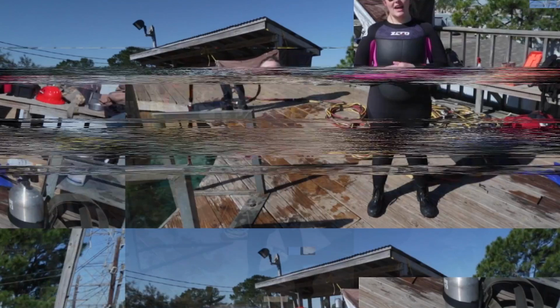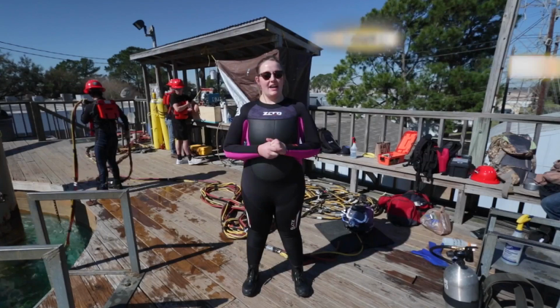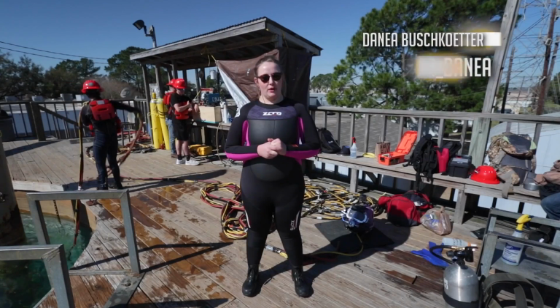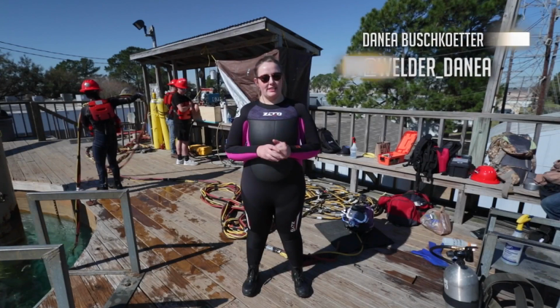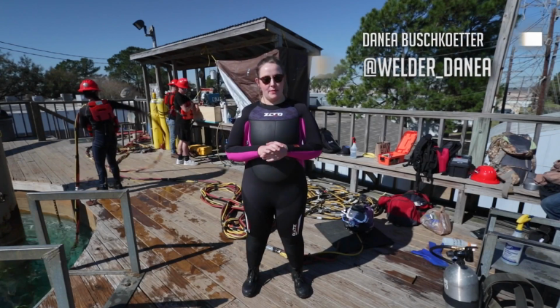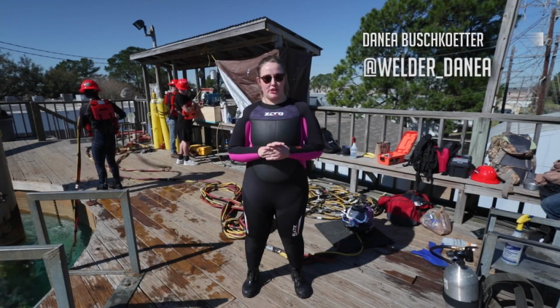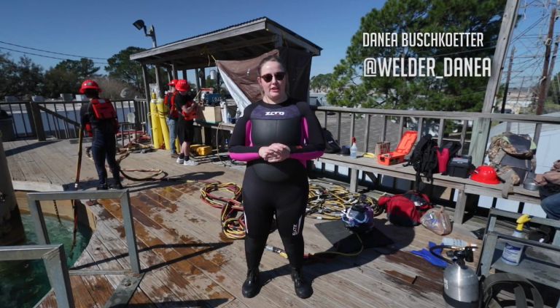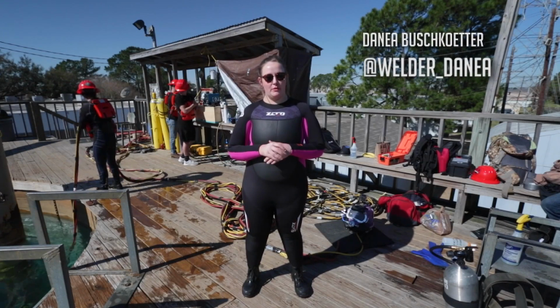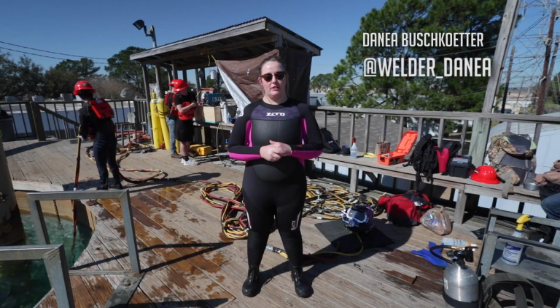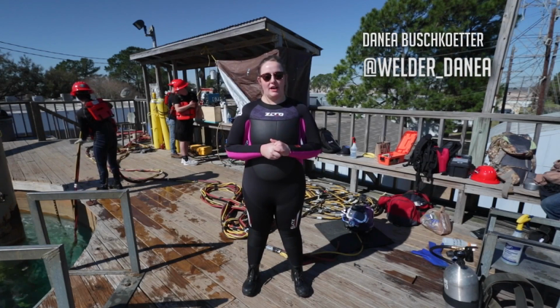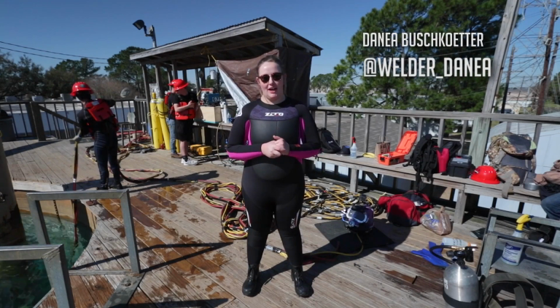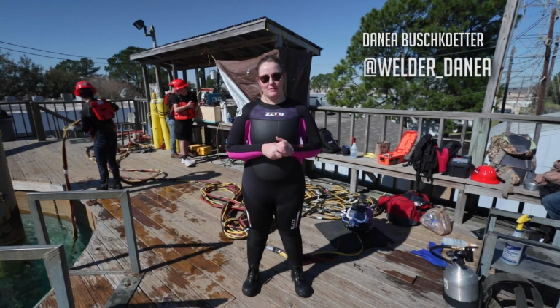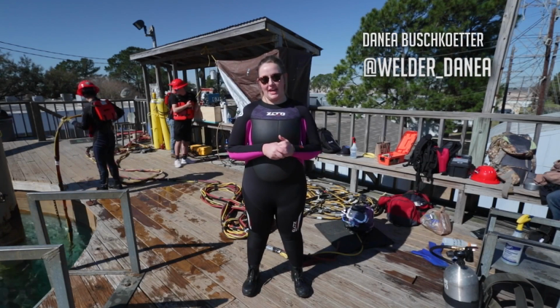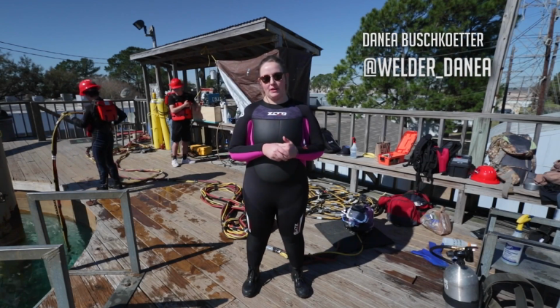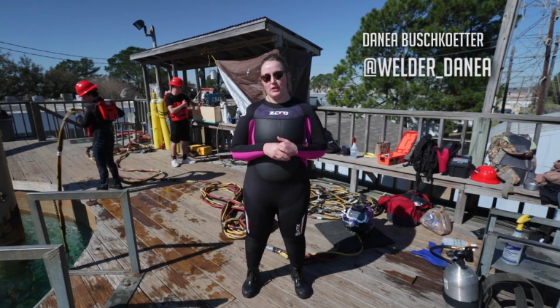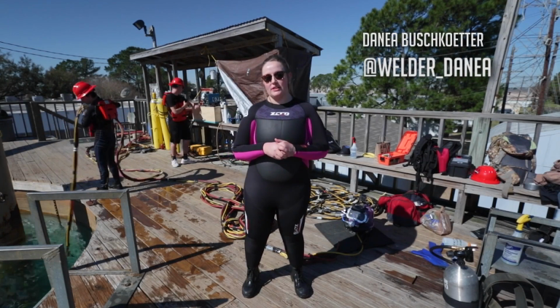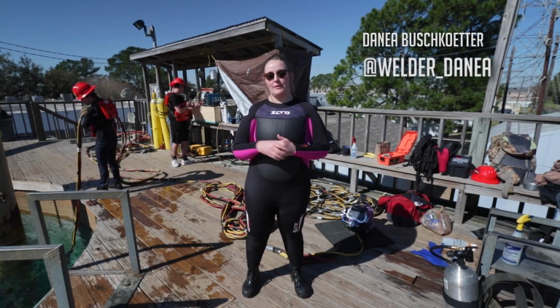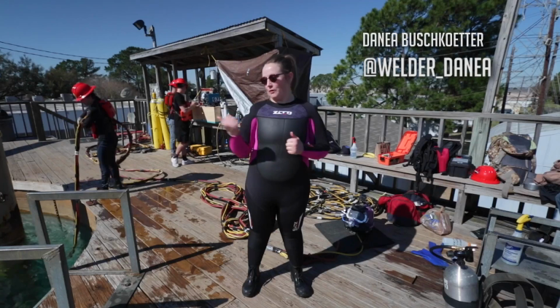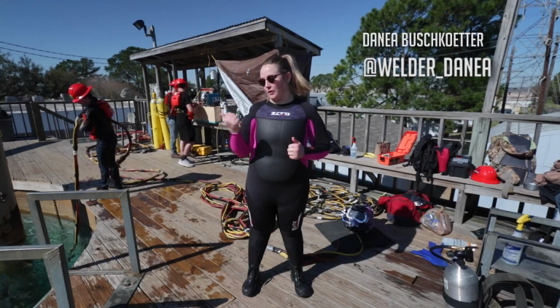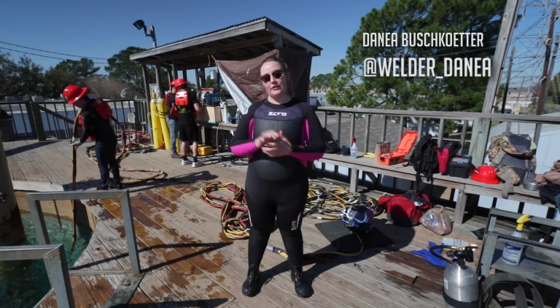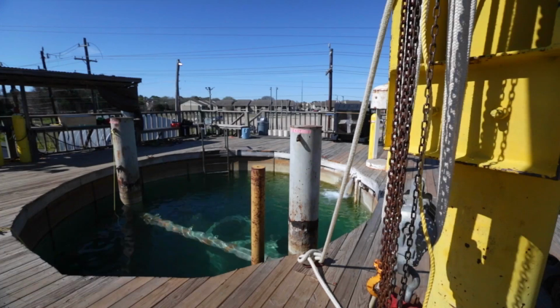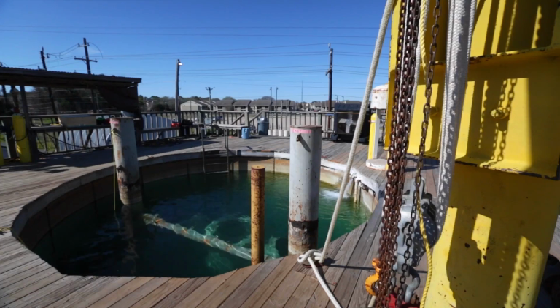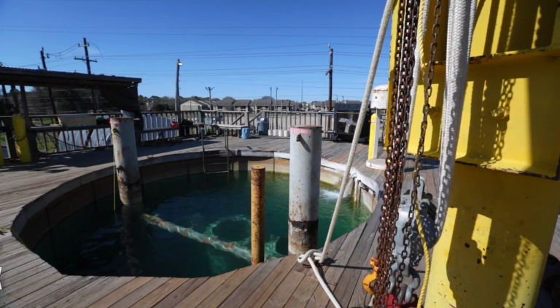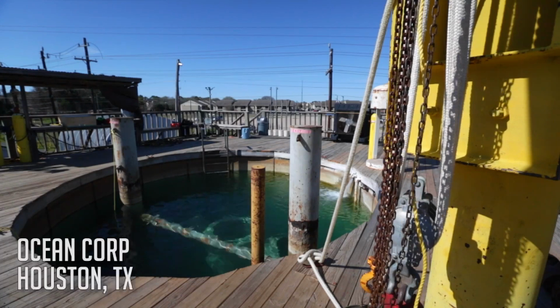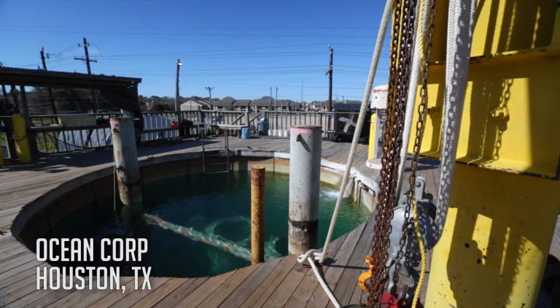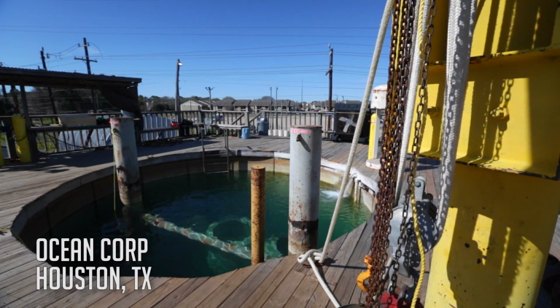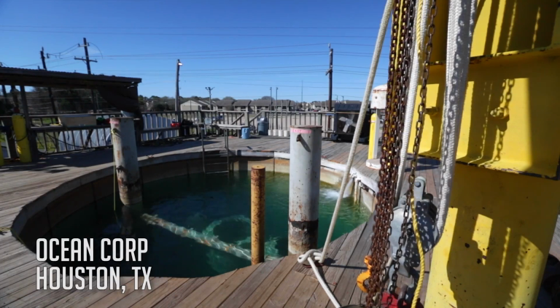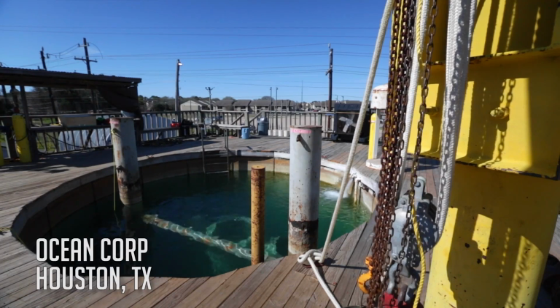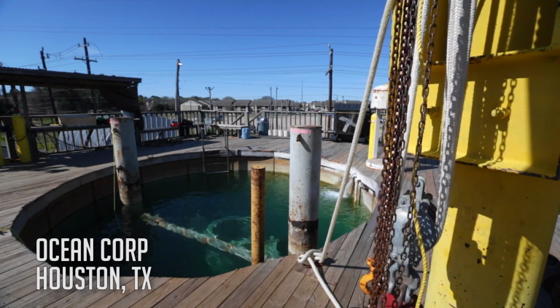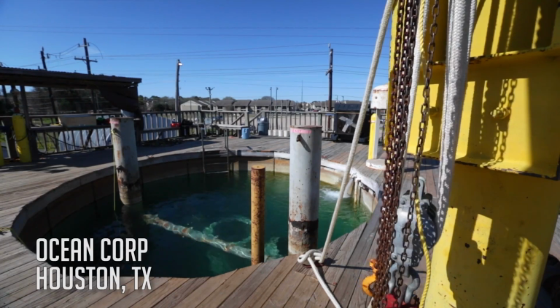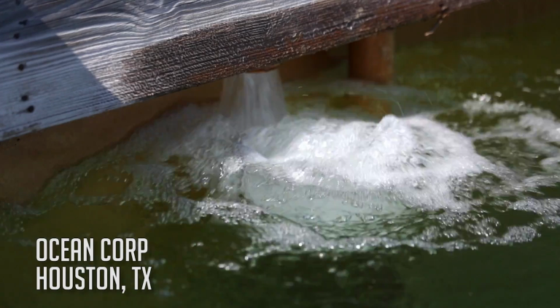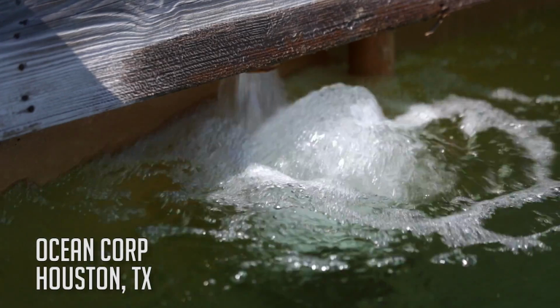Hey everyone, Danae Bushcutter here with Weld.com. Today I'm going to be doing some underwater welding here at the Ocean Corp in Houston, Texas.